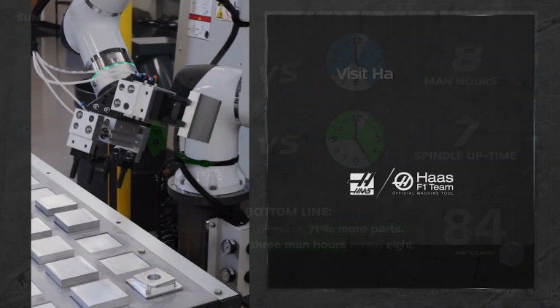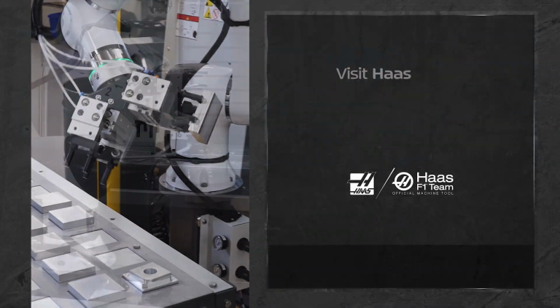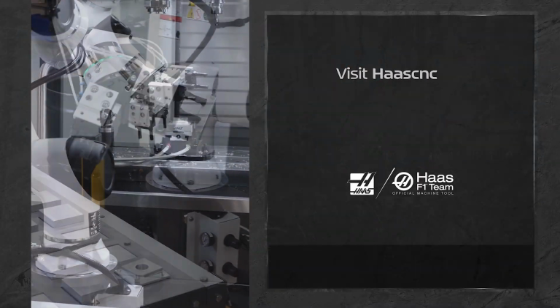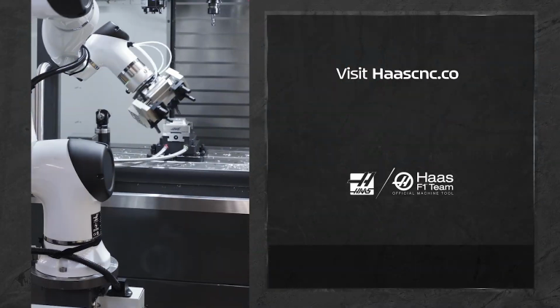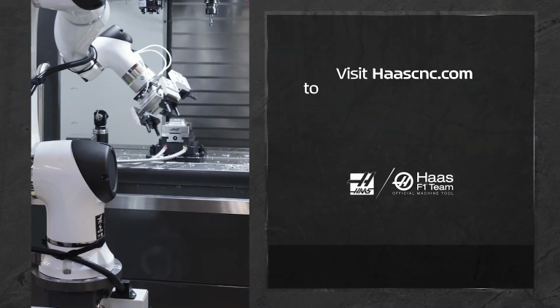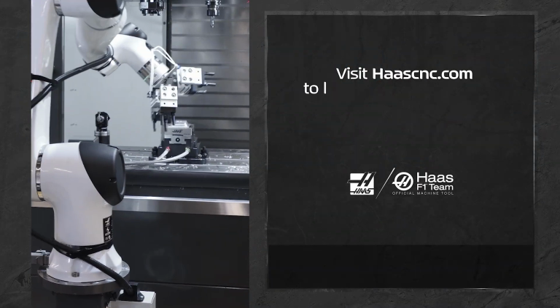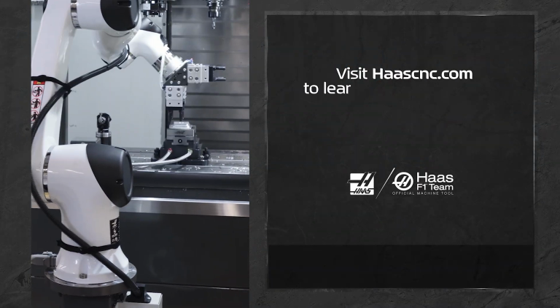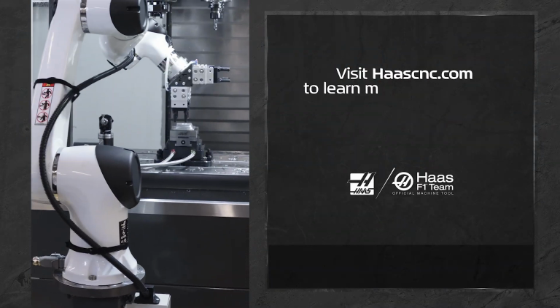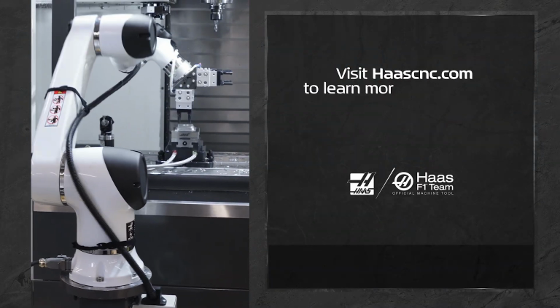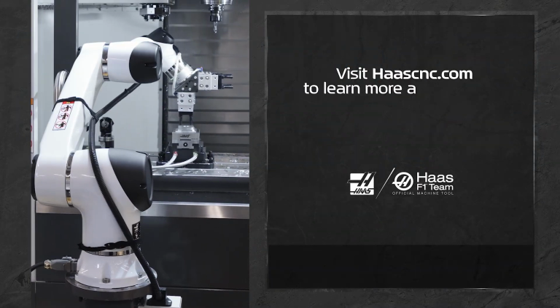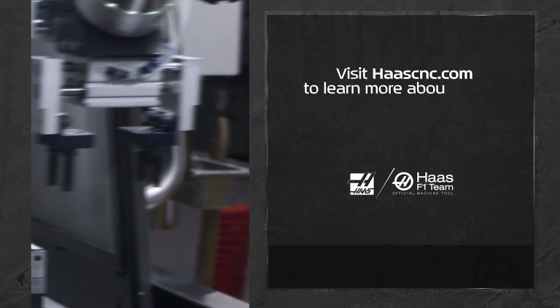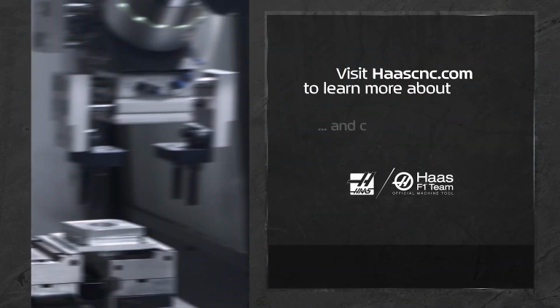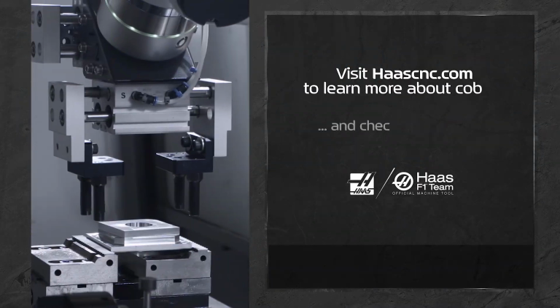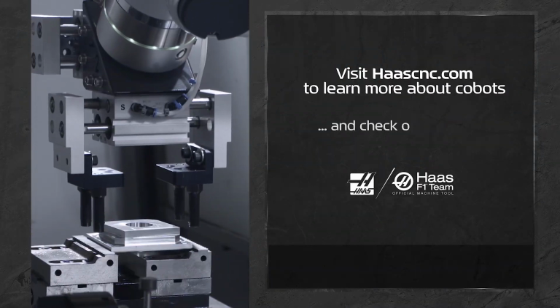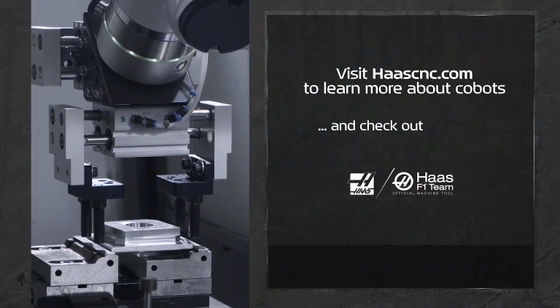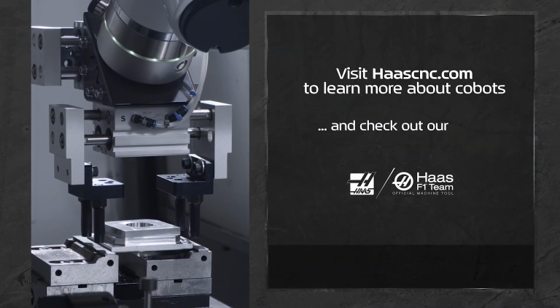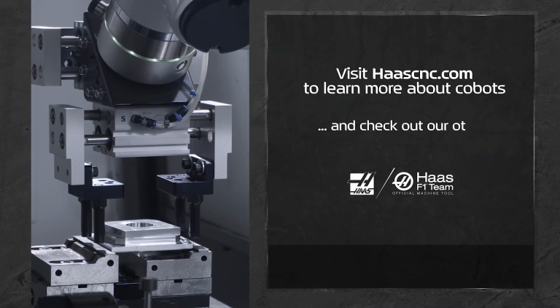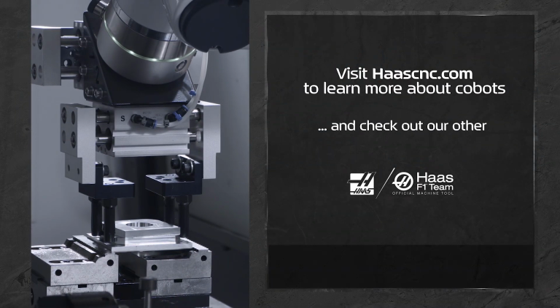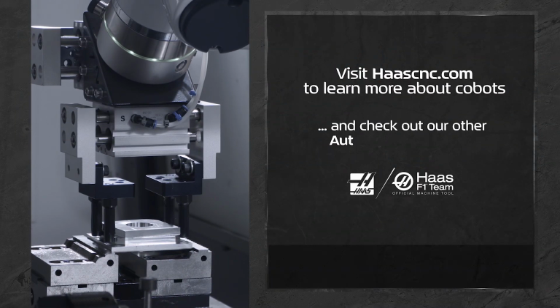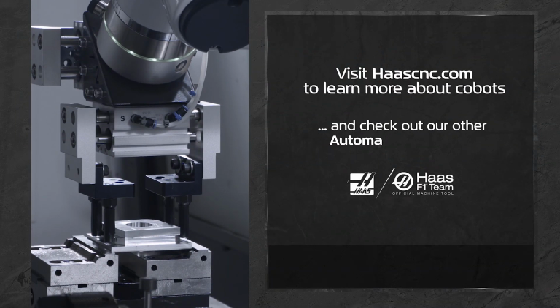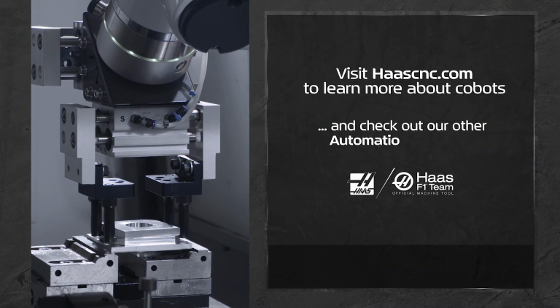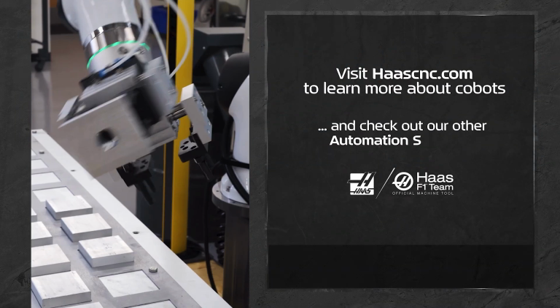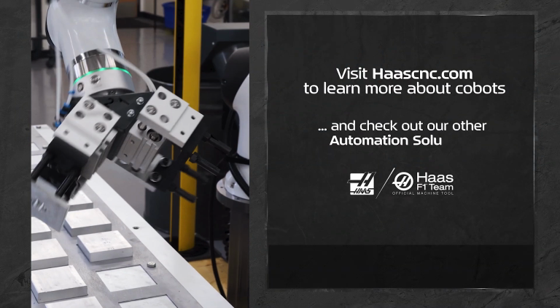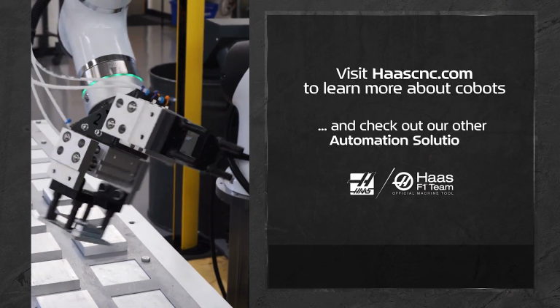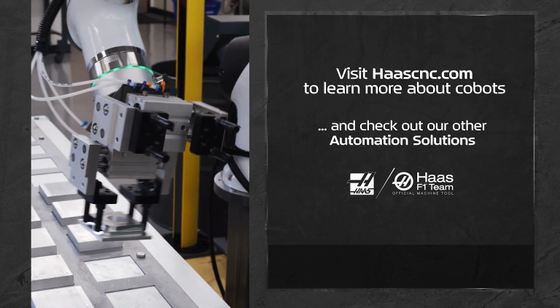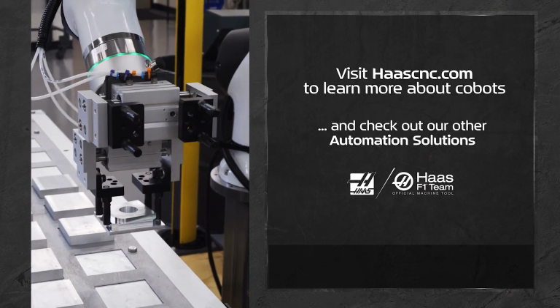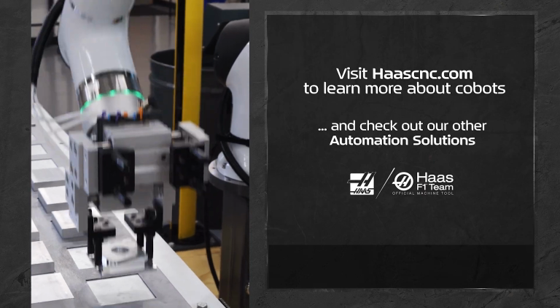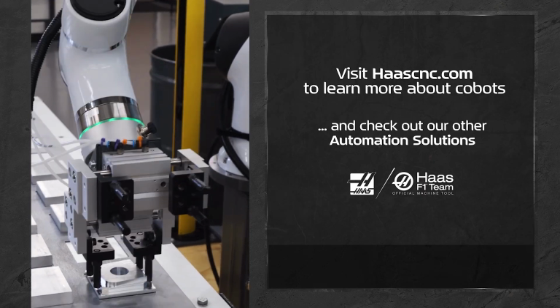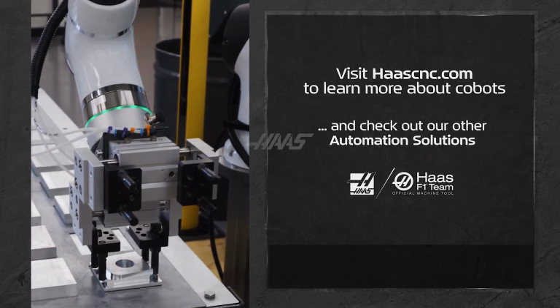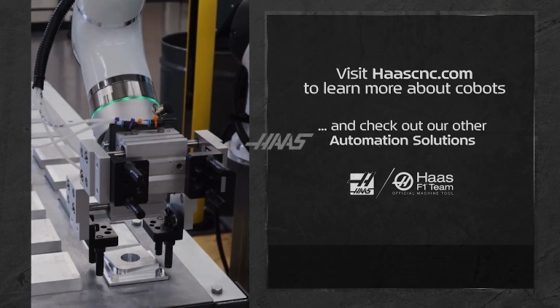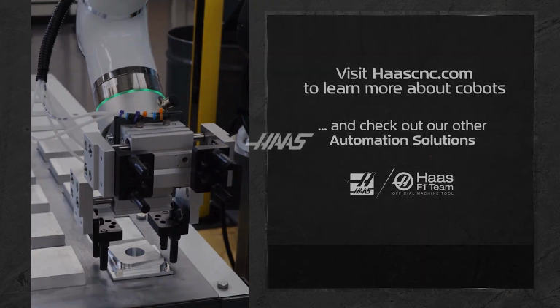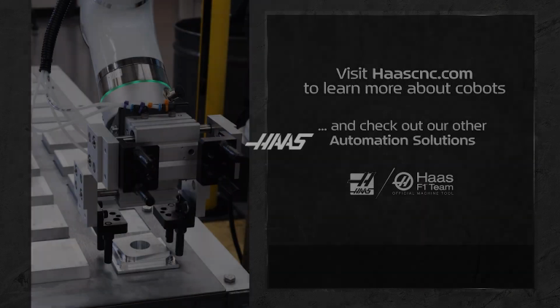Visit HaasCNC.com to learn more about our cobot kits and check out our other automation solutions. Thanks for watching.